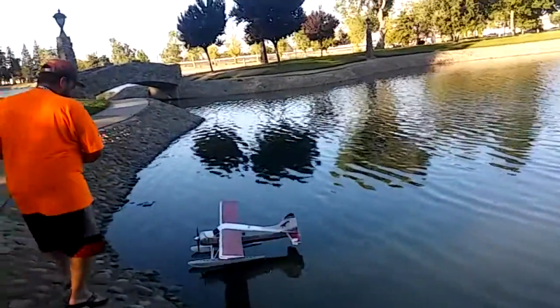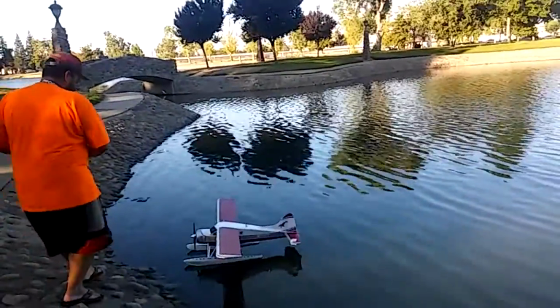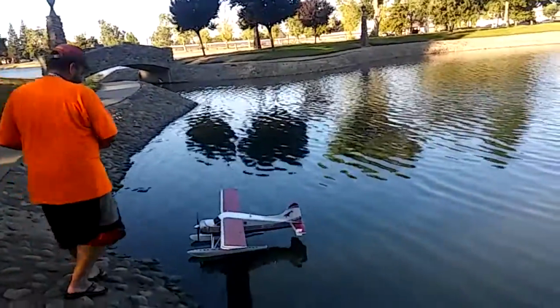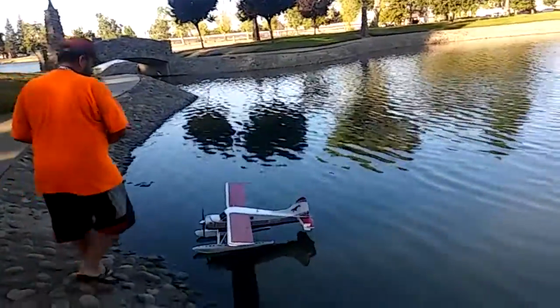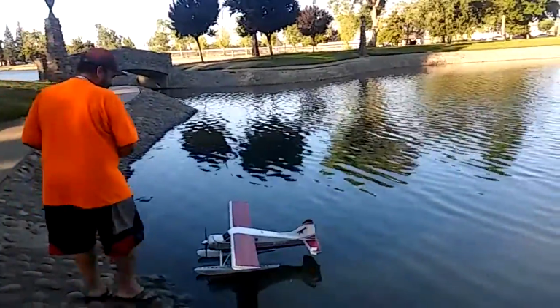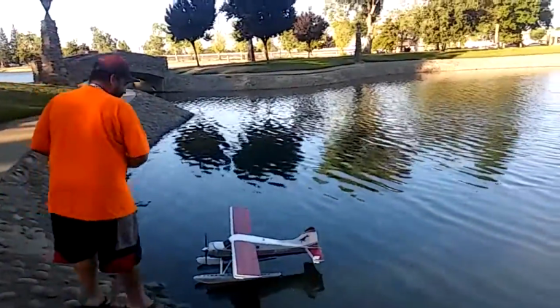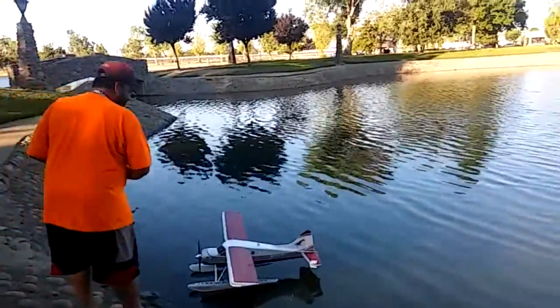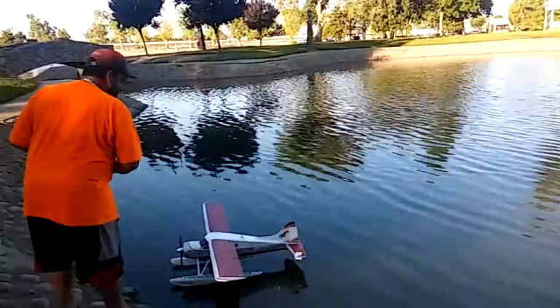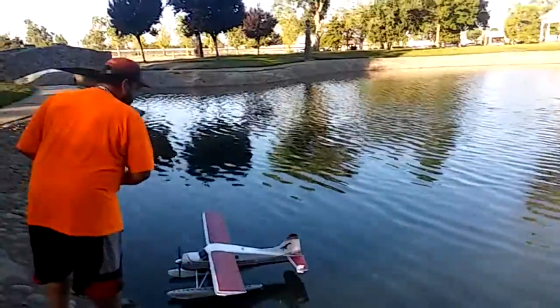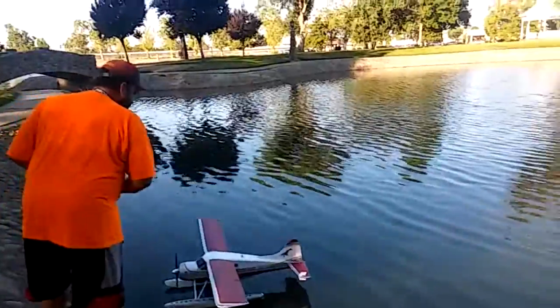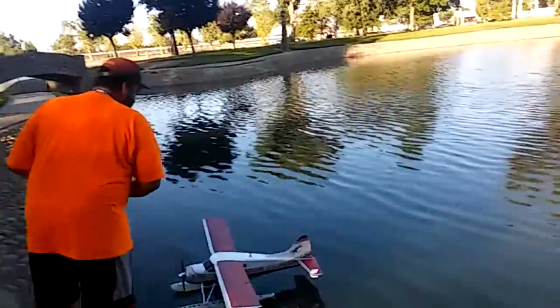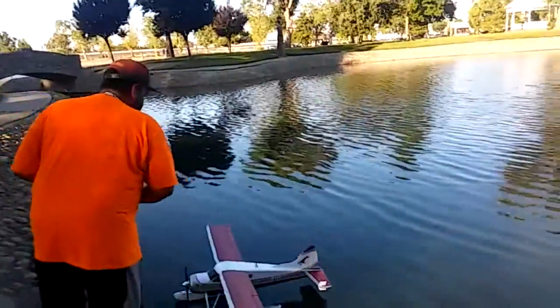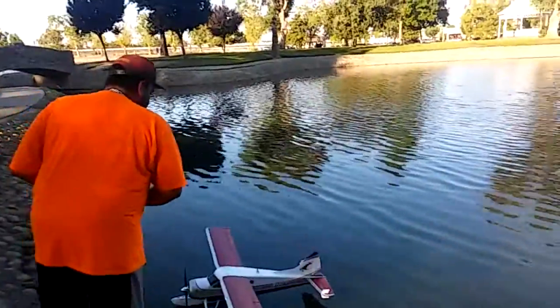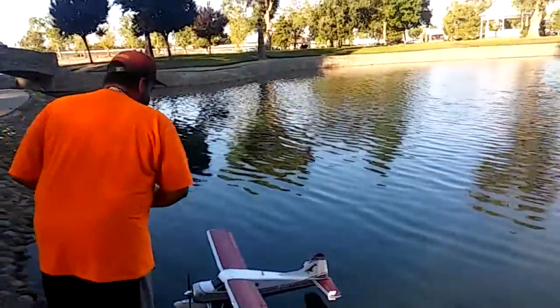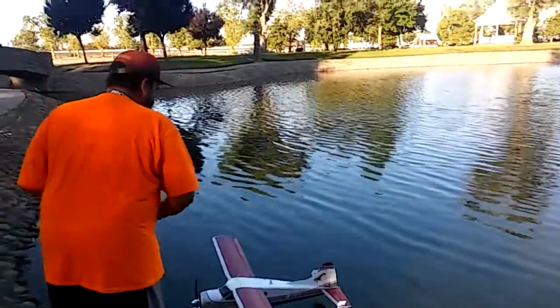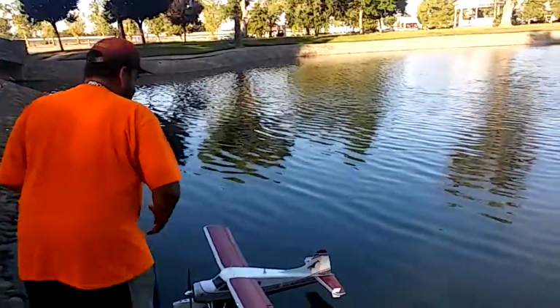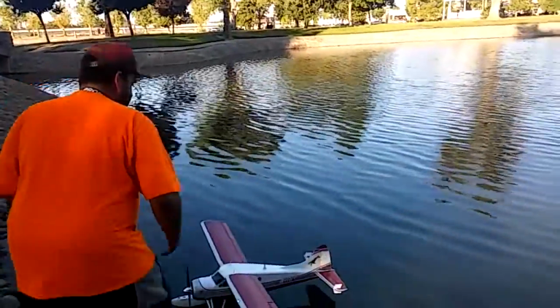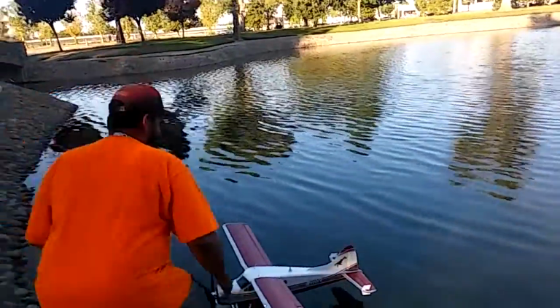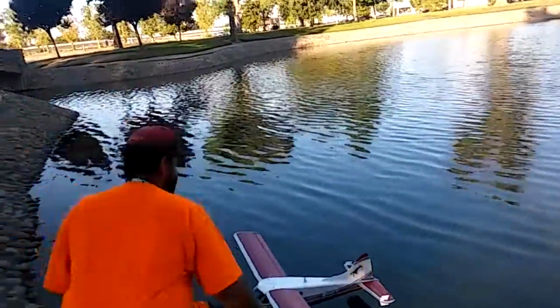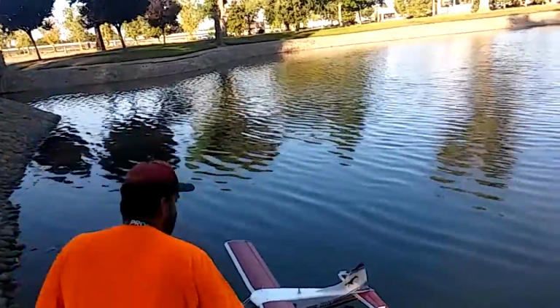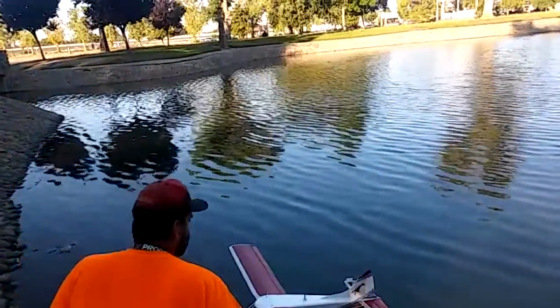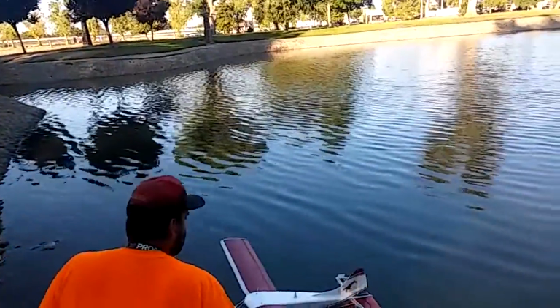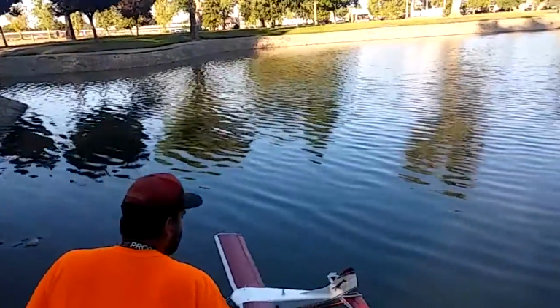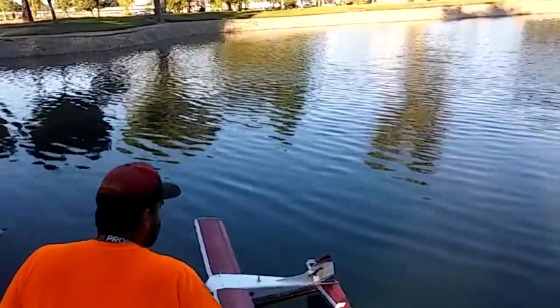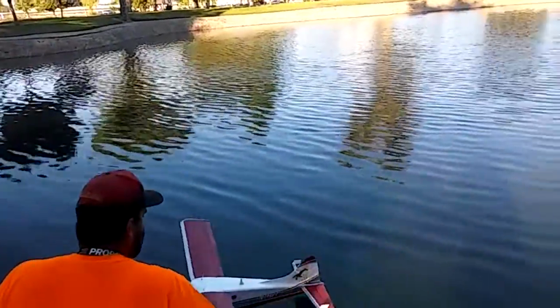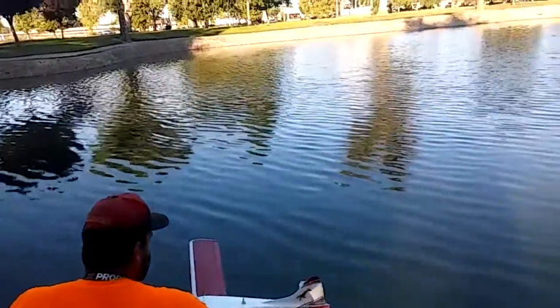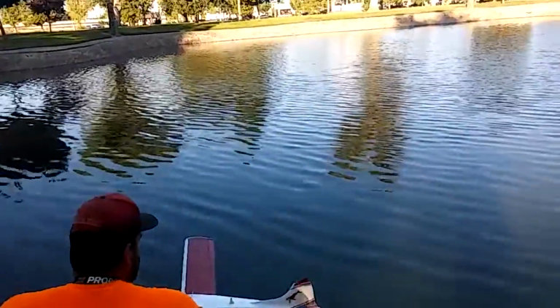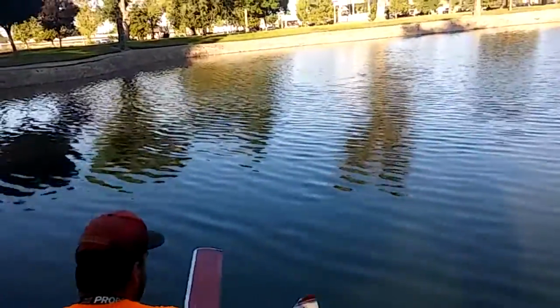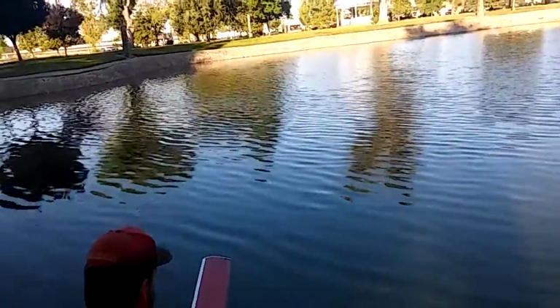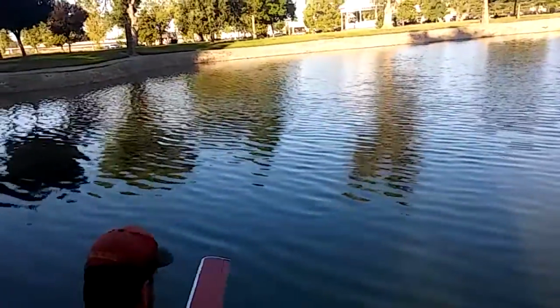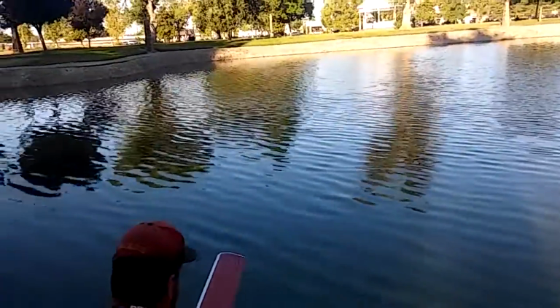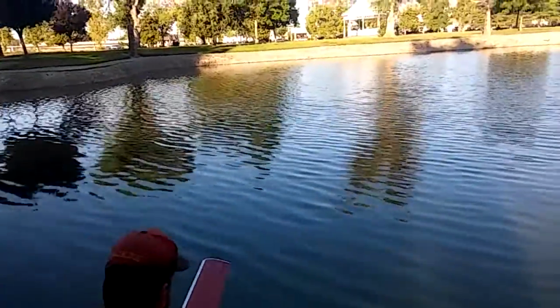Well, there's always a little thing to work out on a new plane, especially when it's as pretty as that.